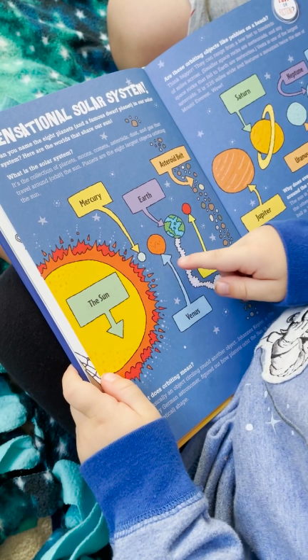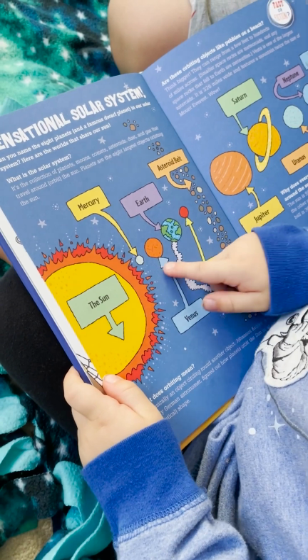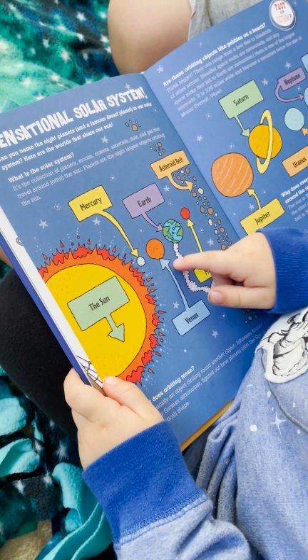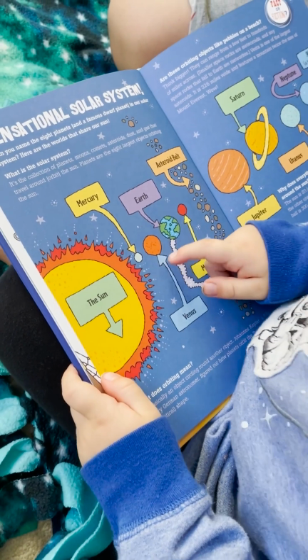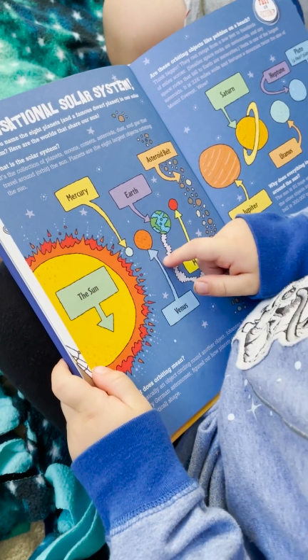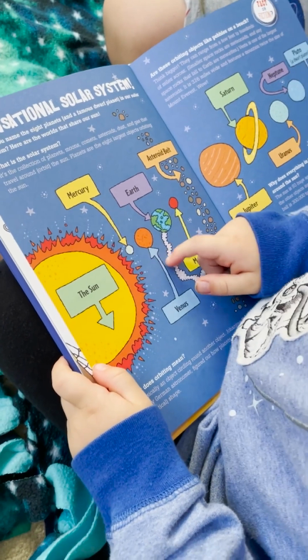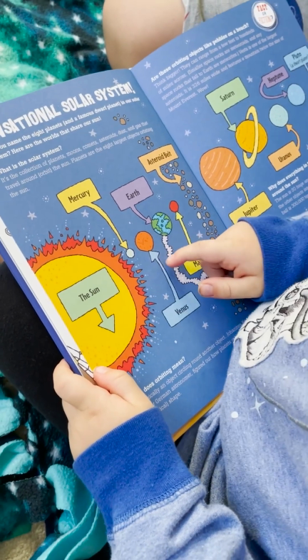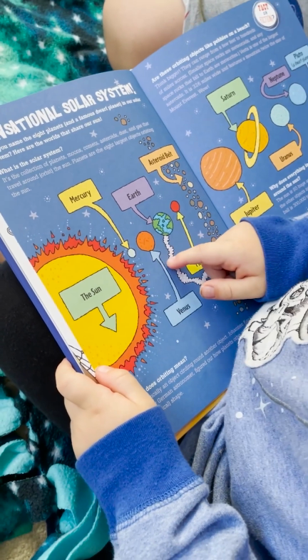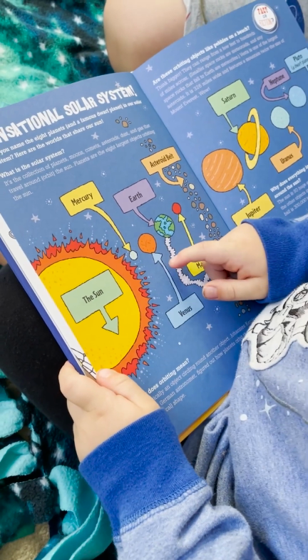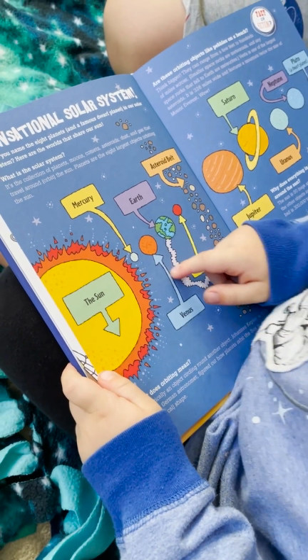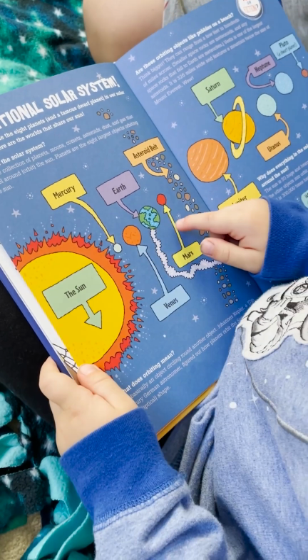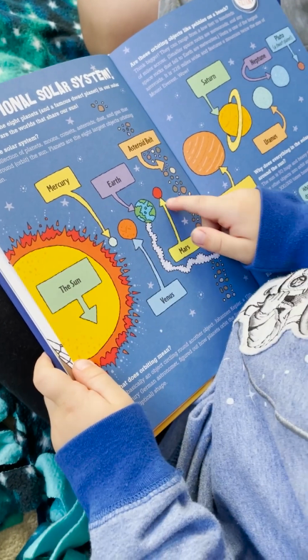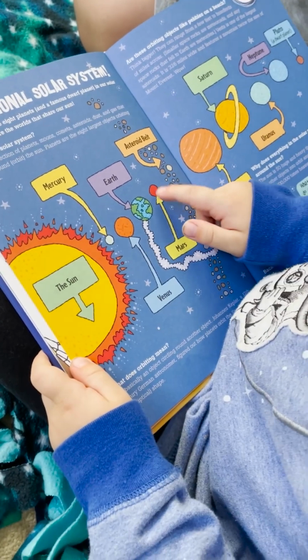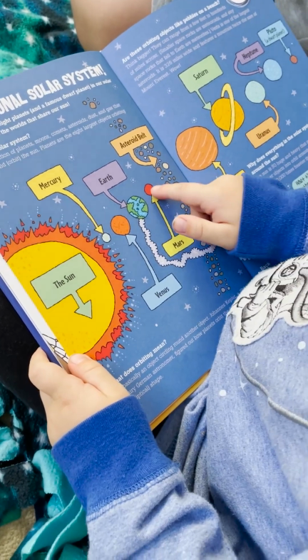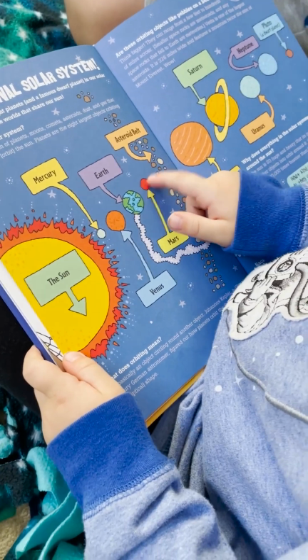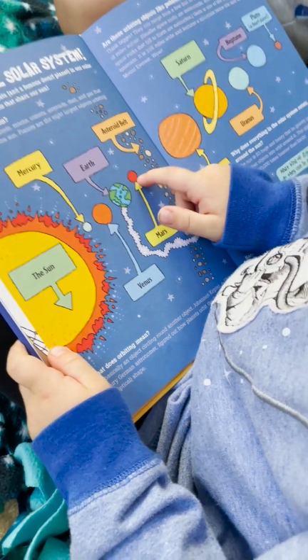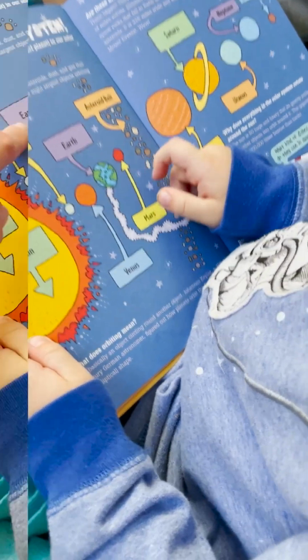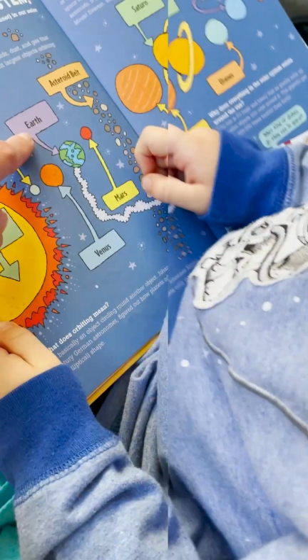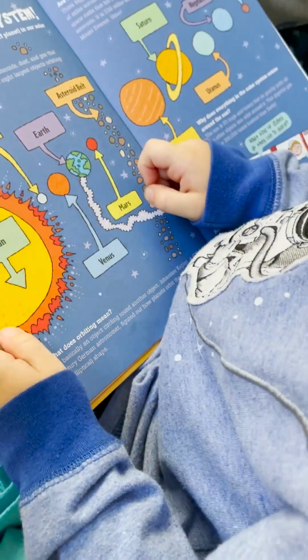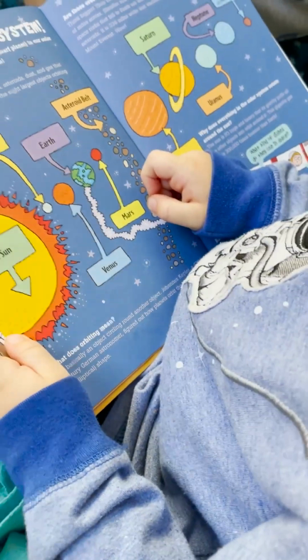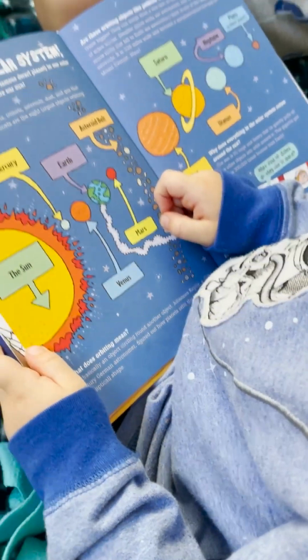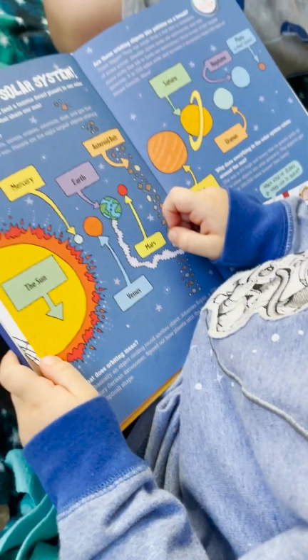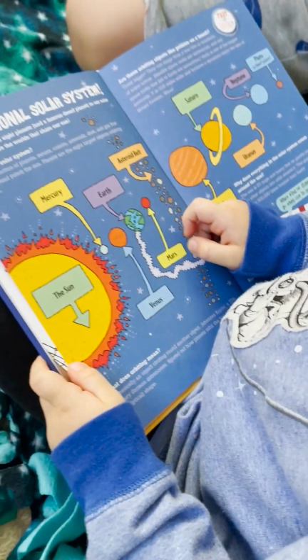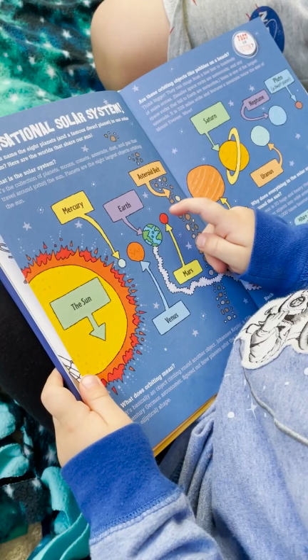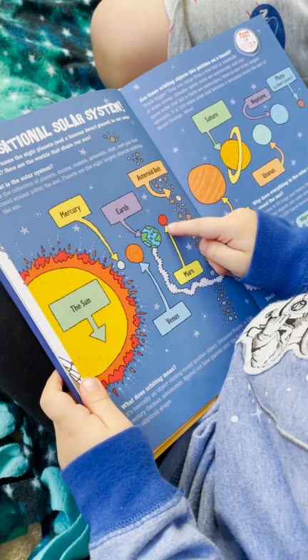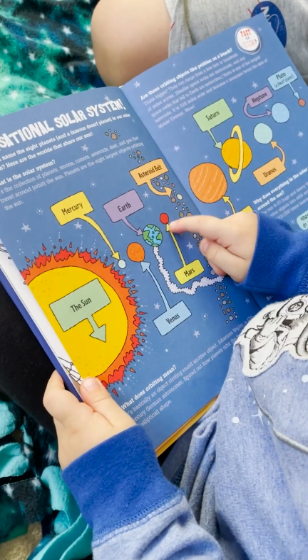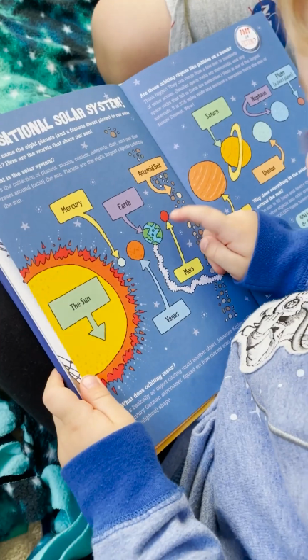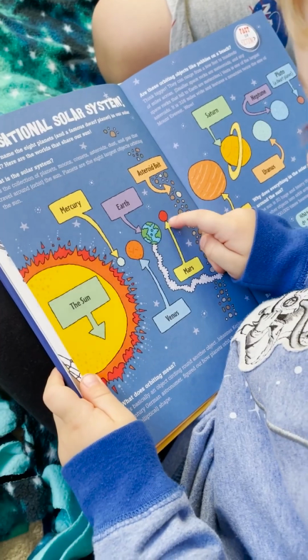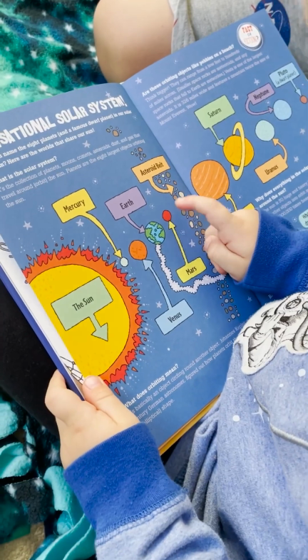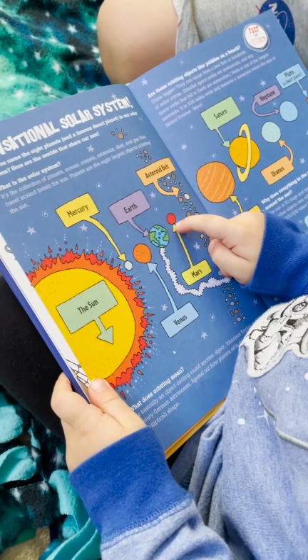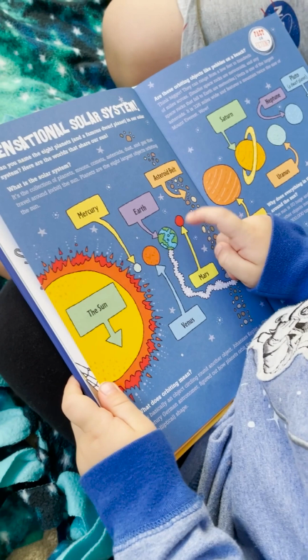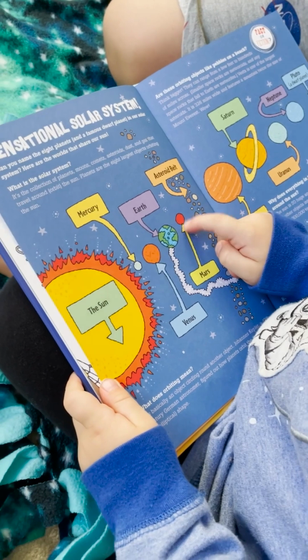And what is this one? Venus. And what is this one? Earth. And what is this one? That's Mars.